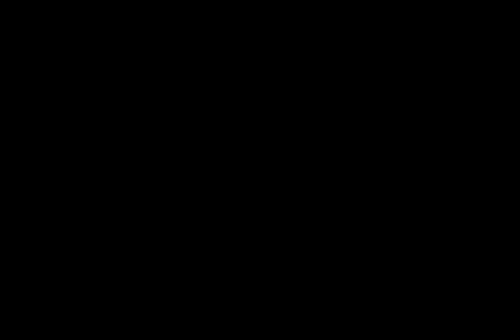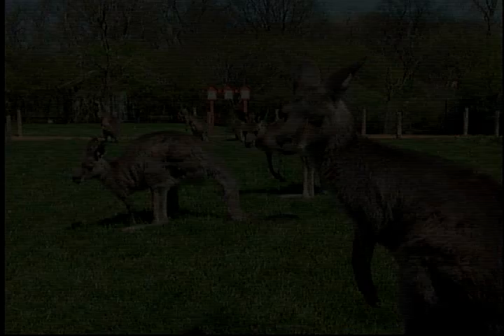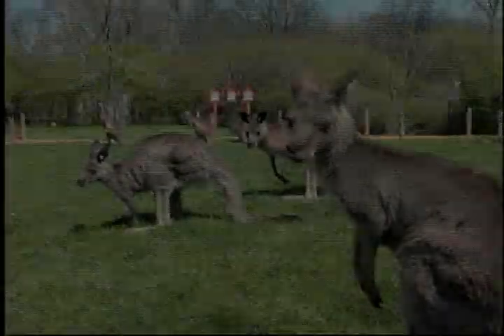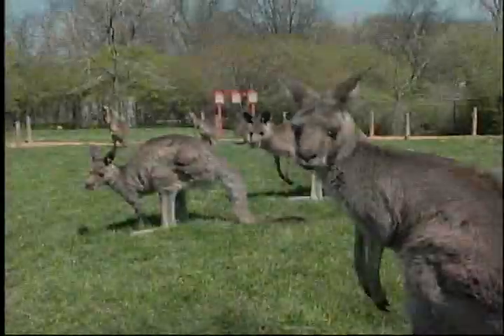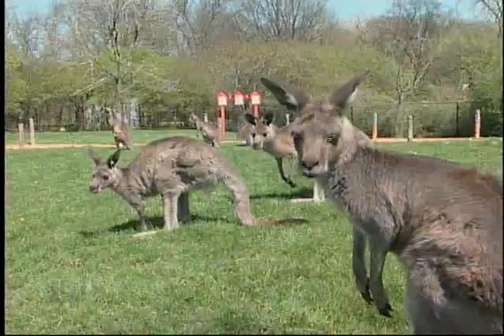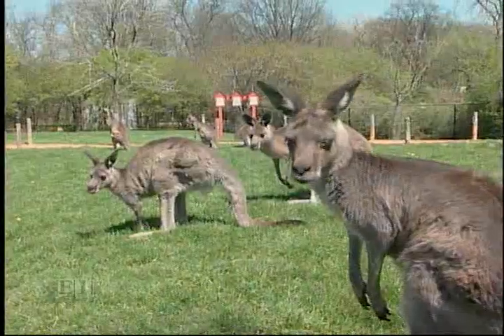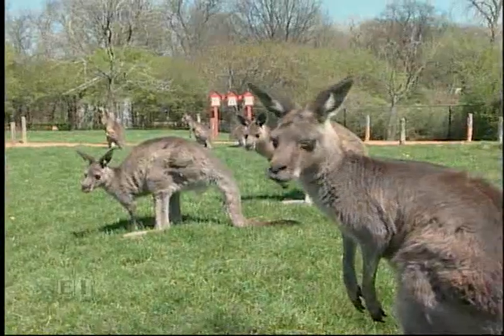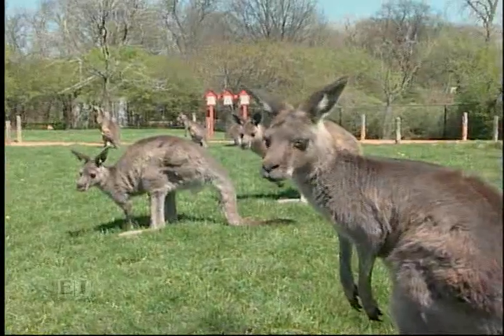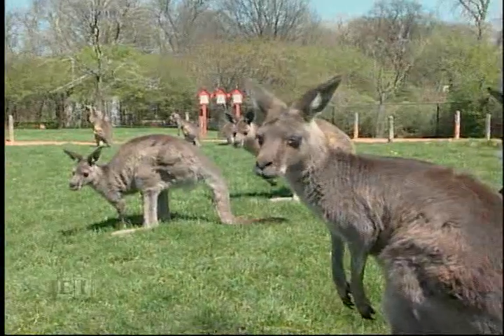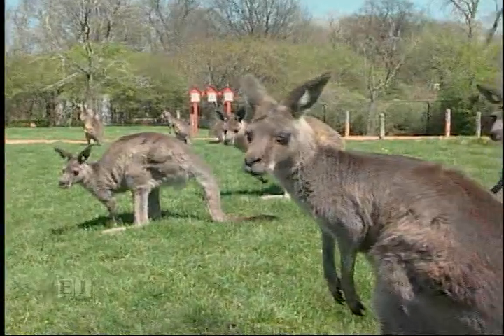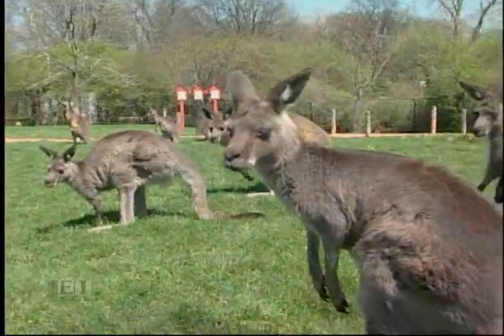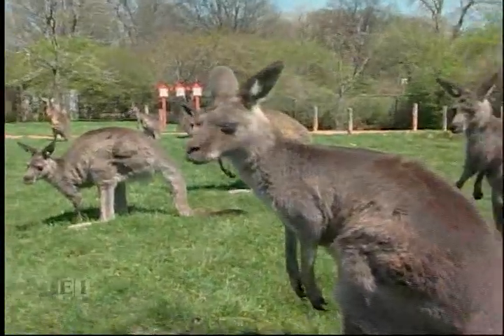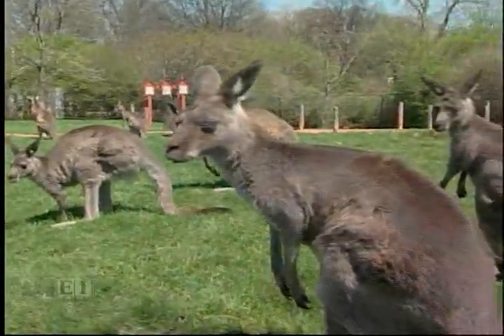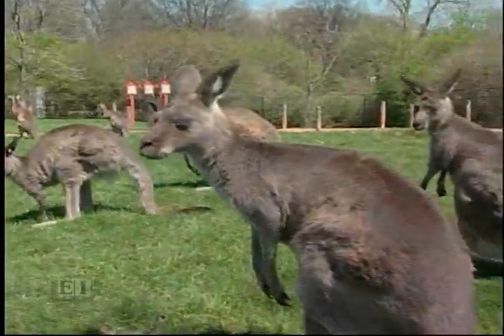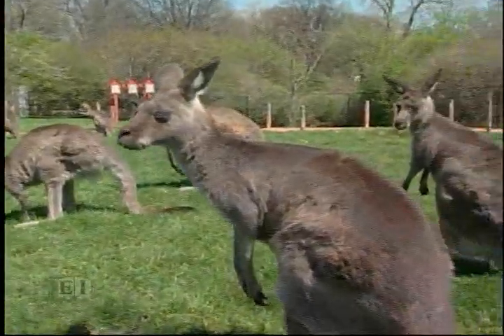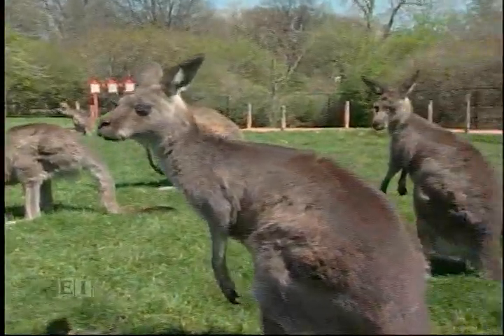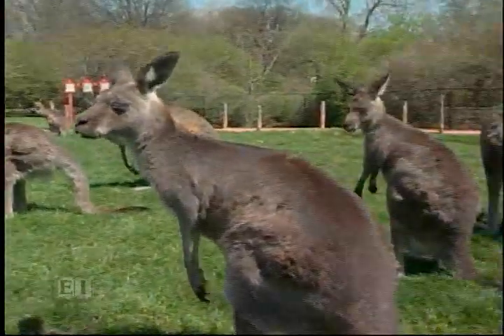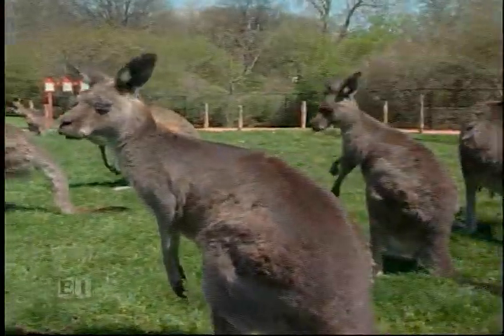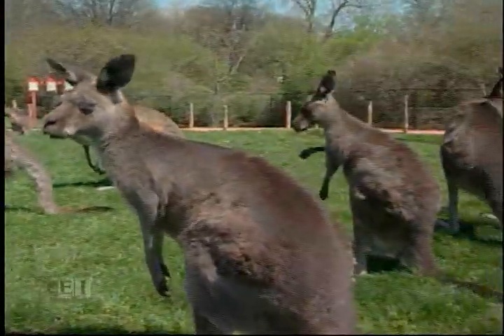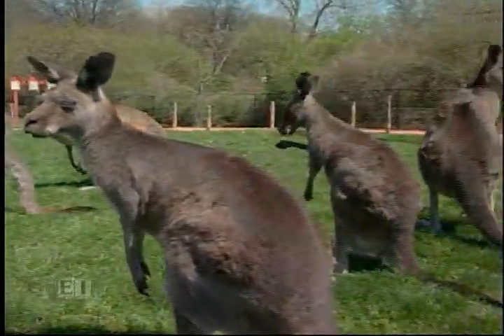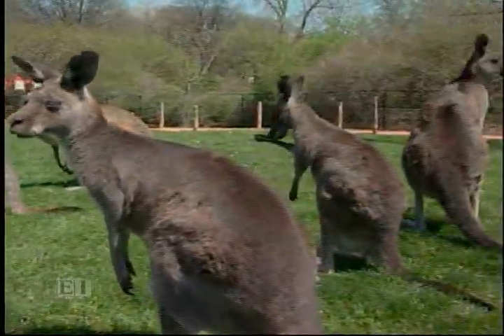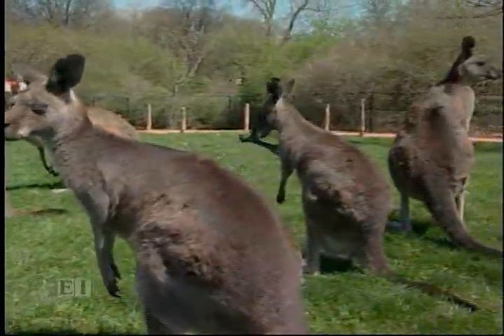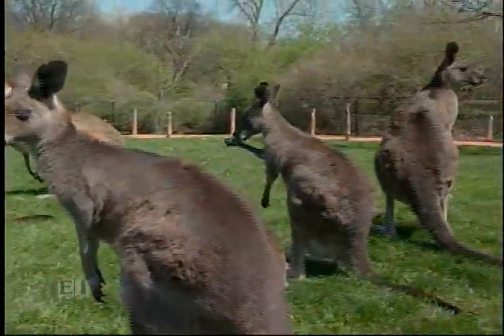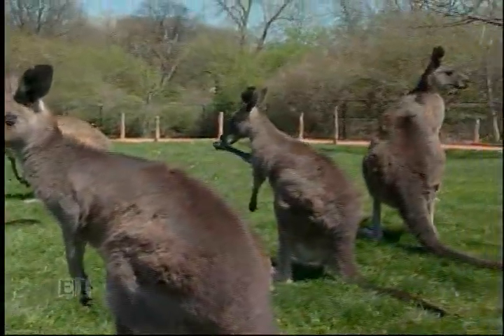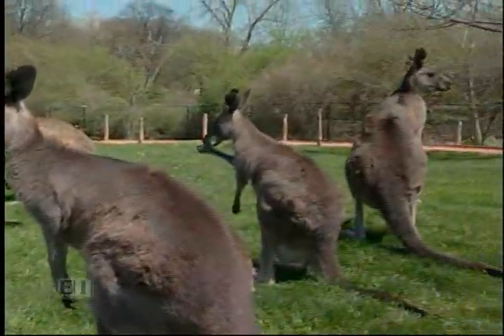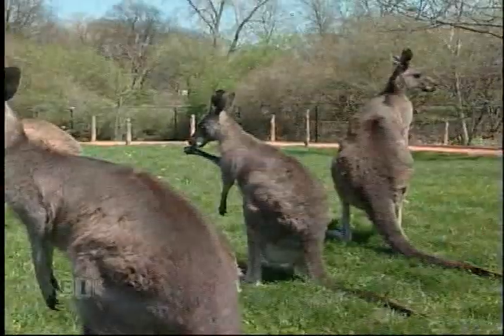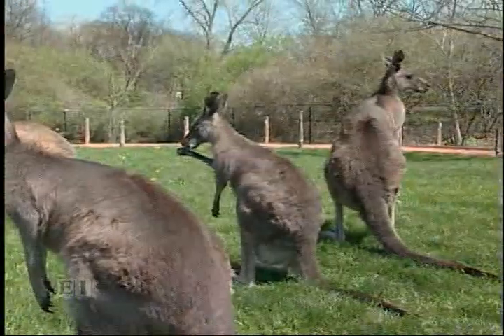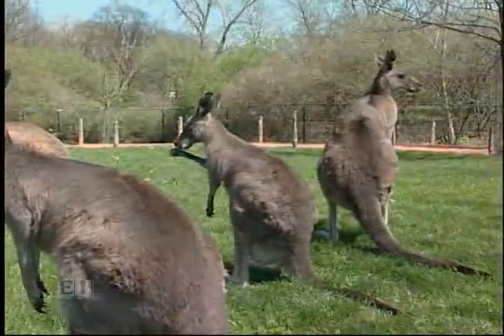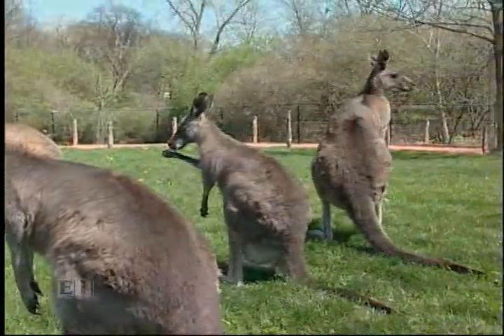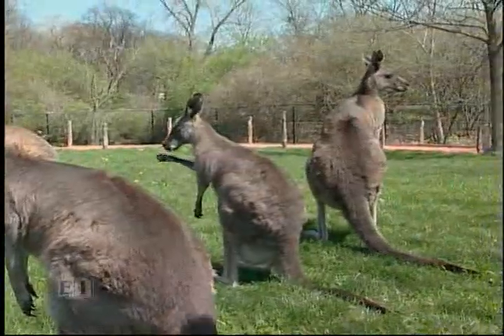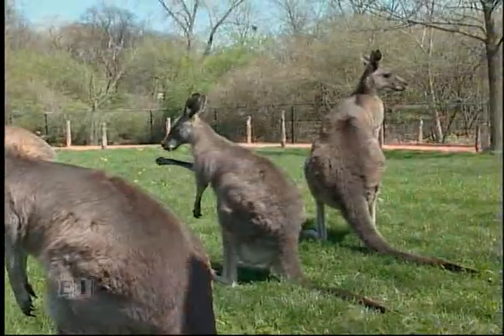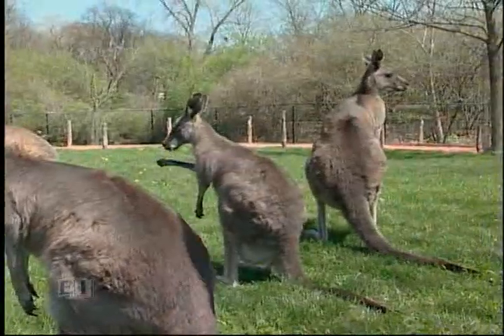How many kangaroos are out there, Elaine? 17 of them — 17 at last count.